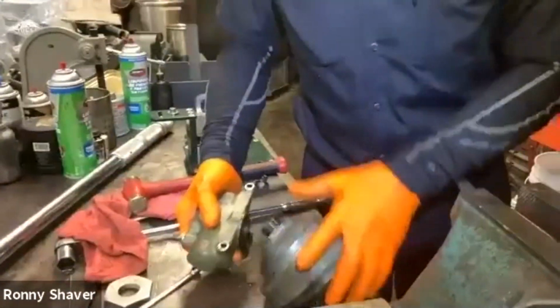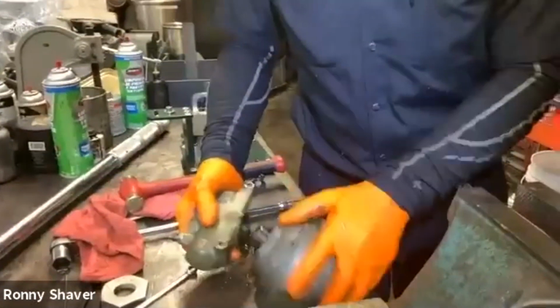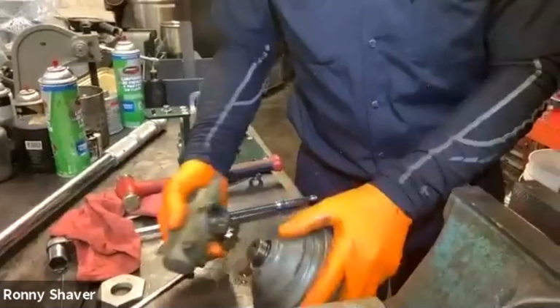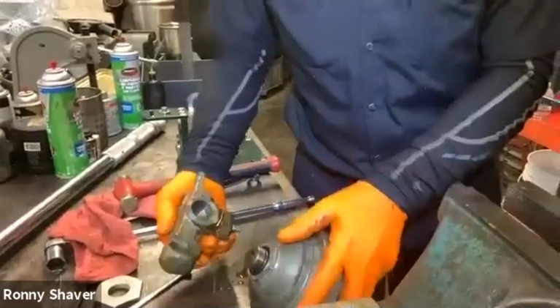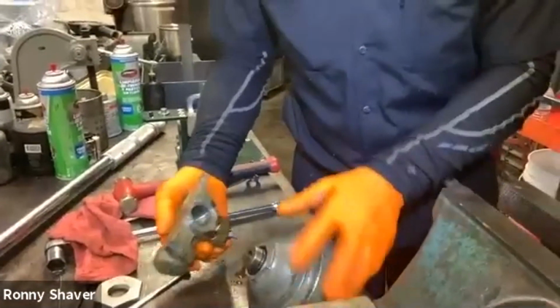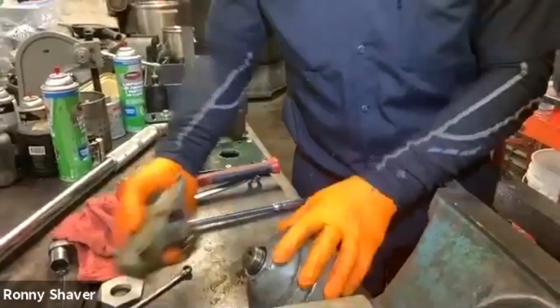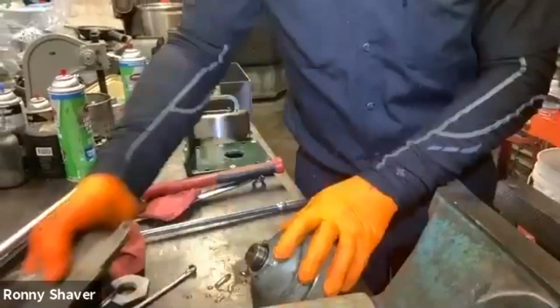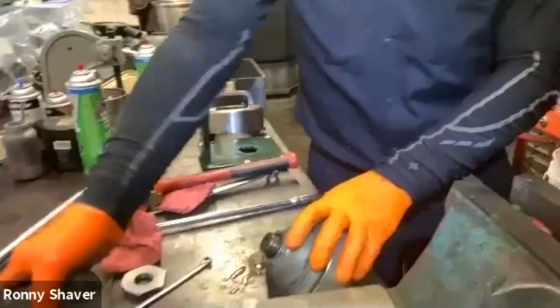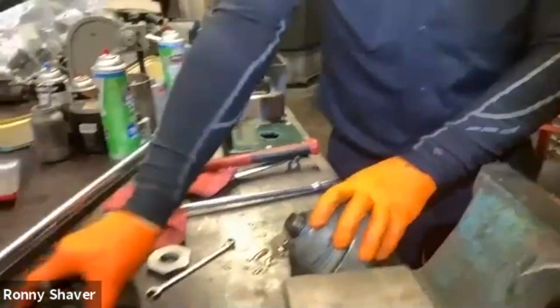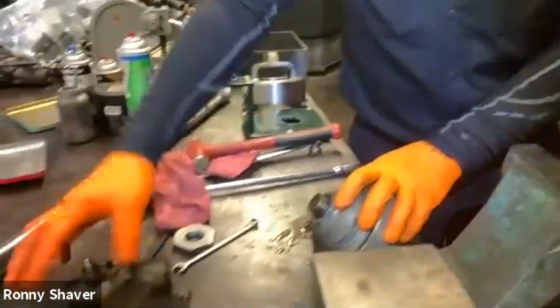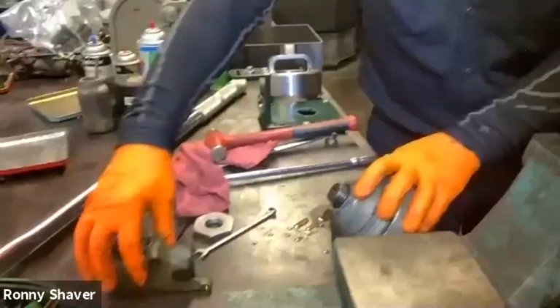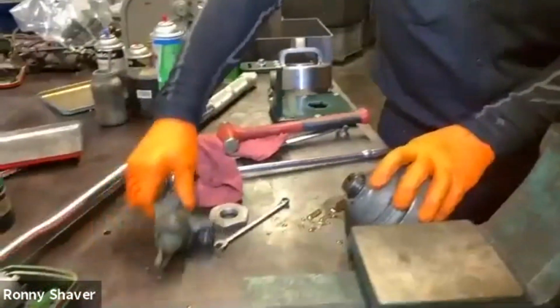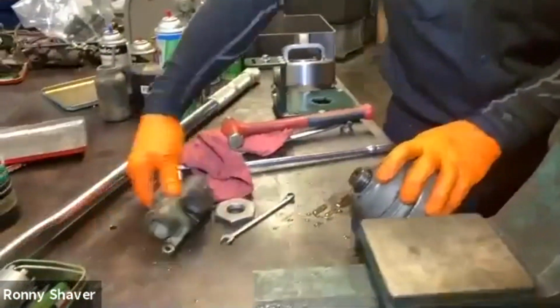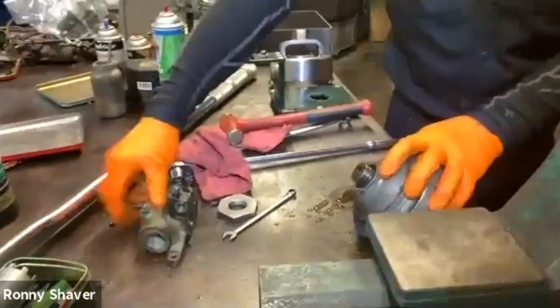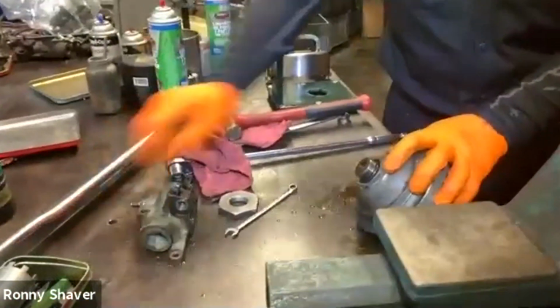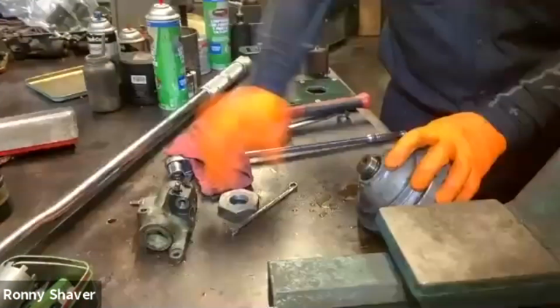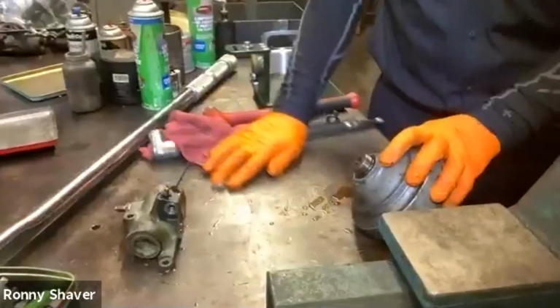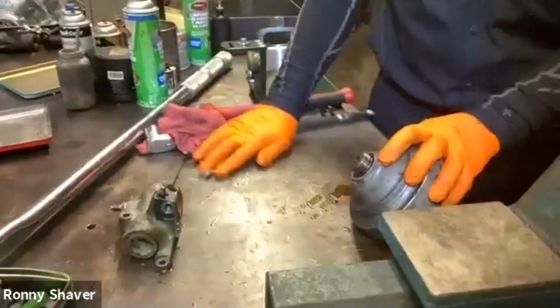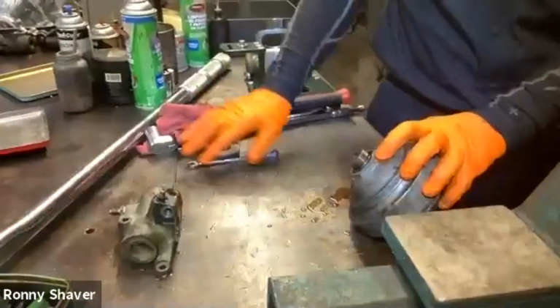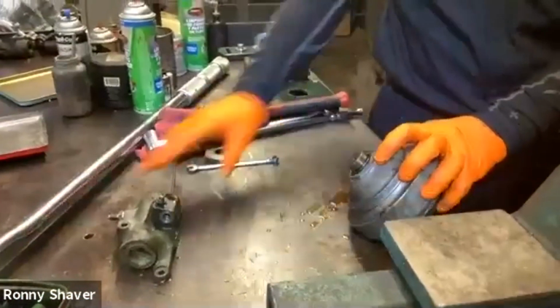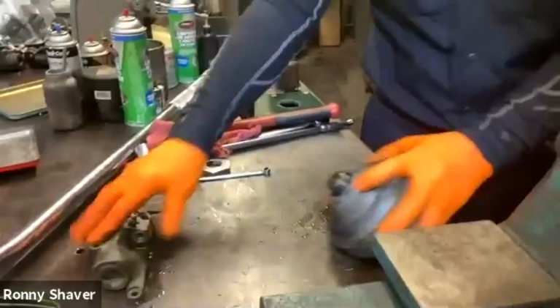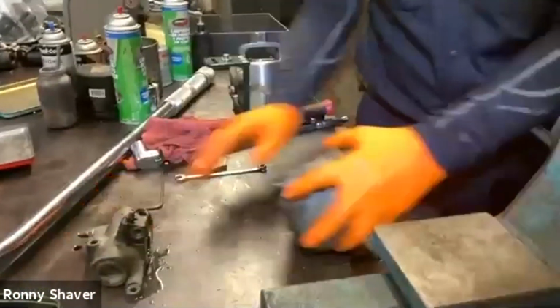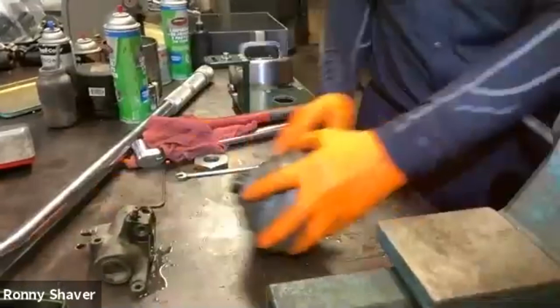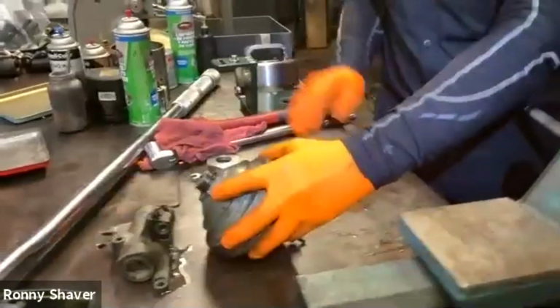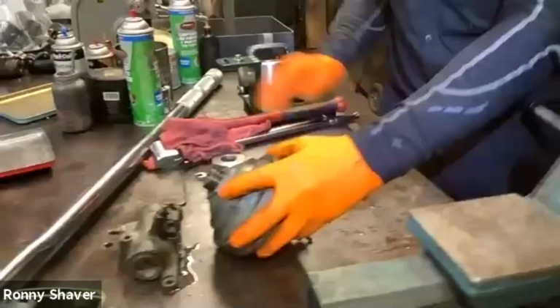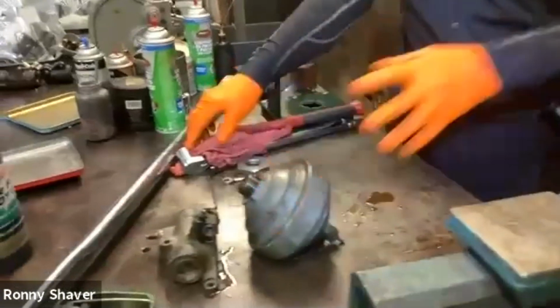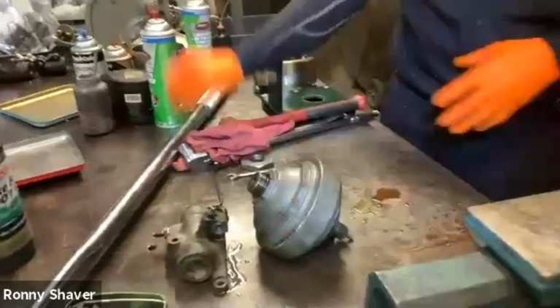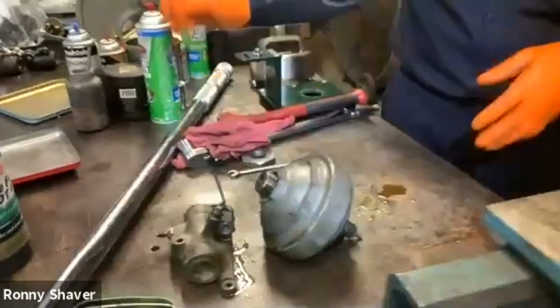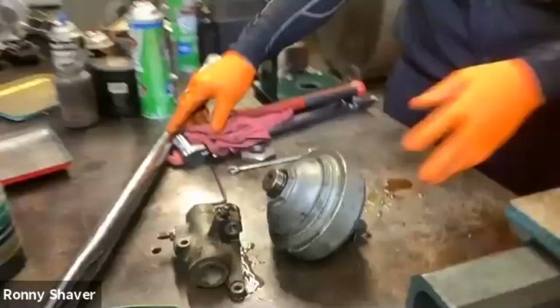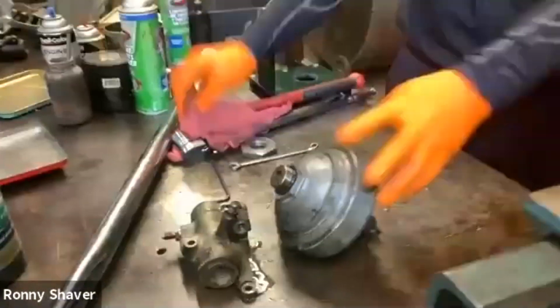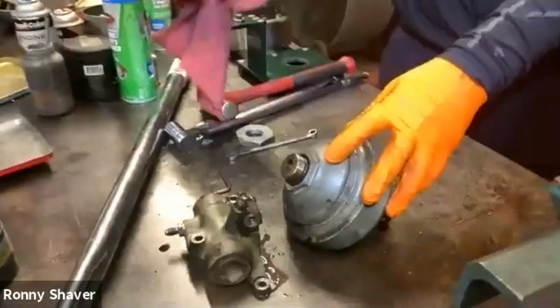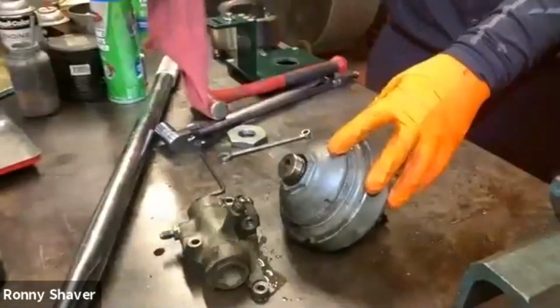So now what we have is the valve body and the sphere. That's what they call them.